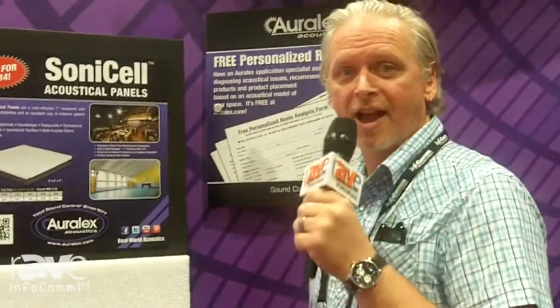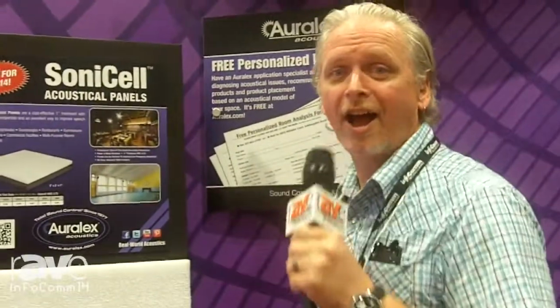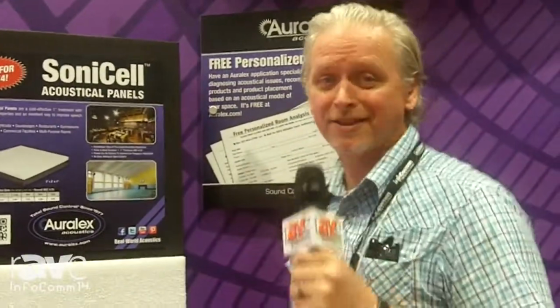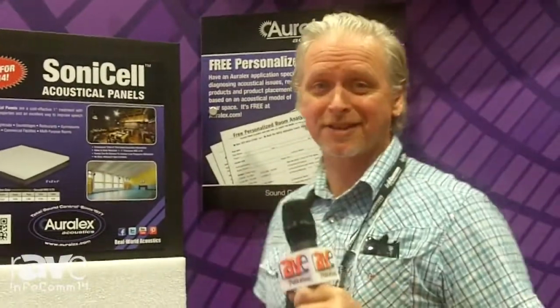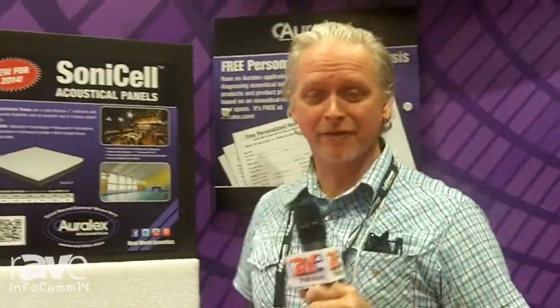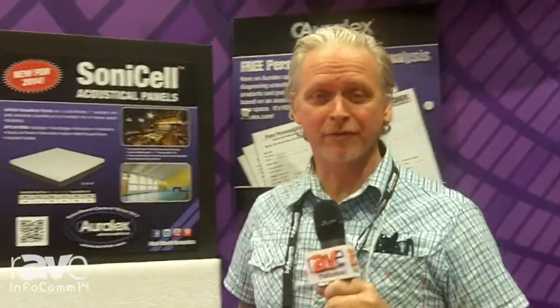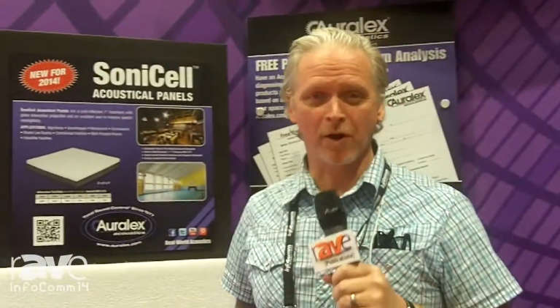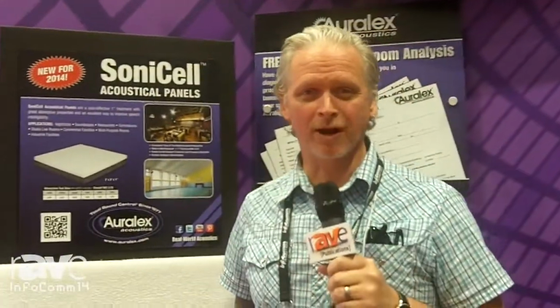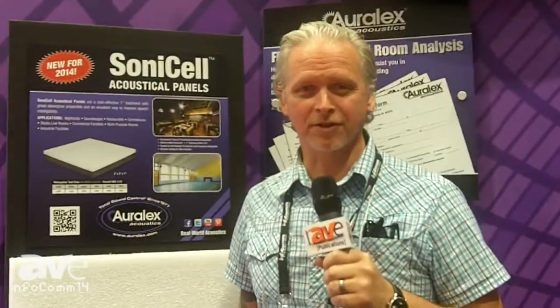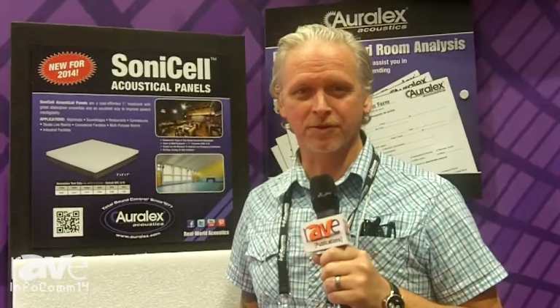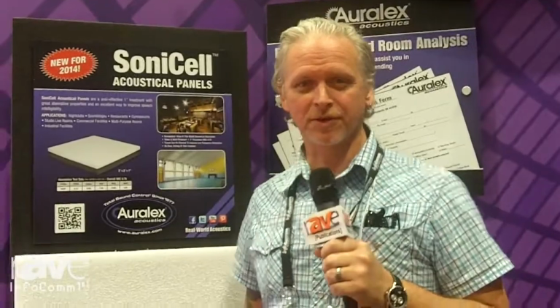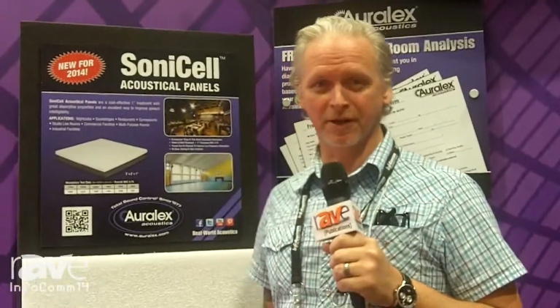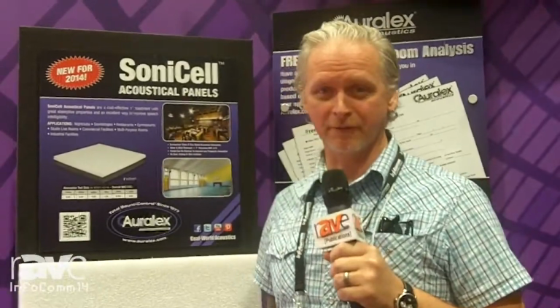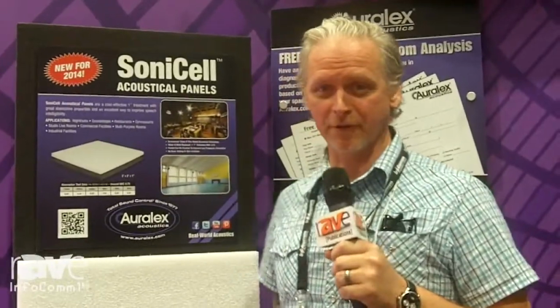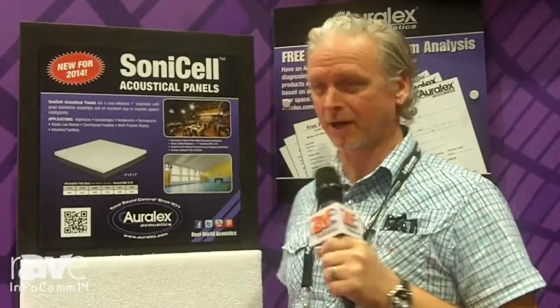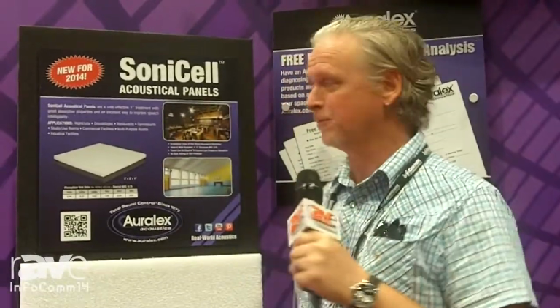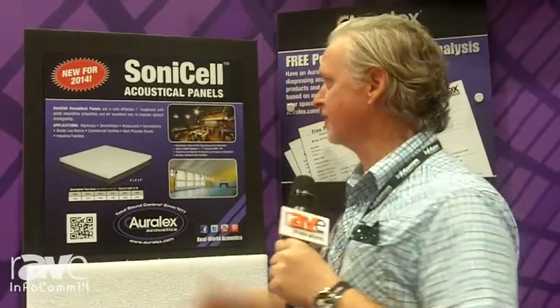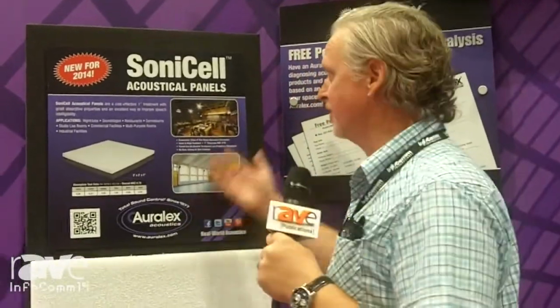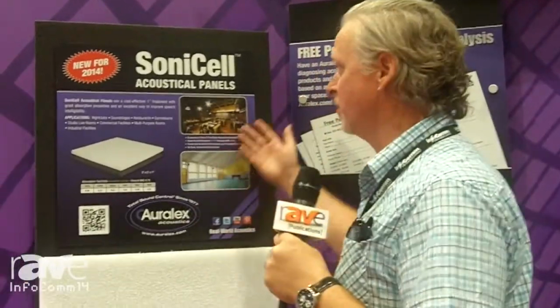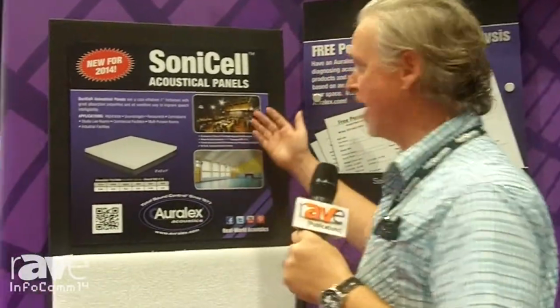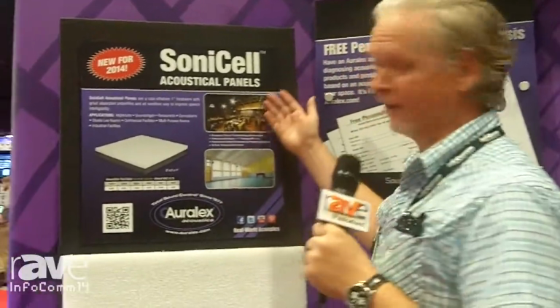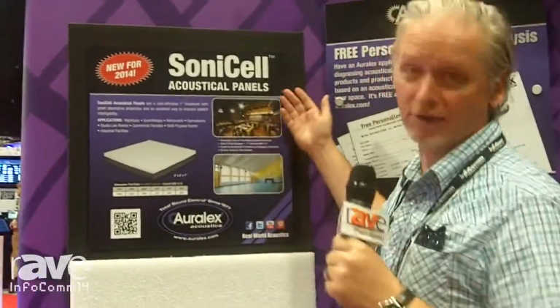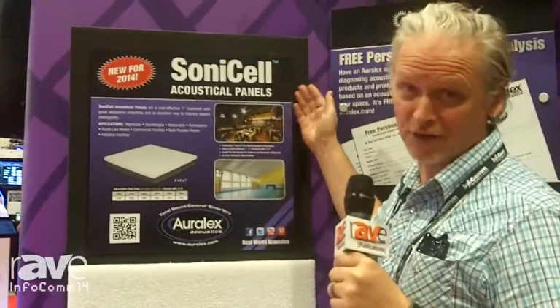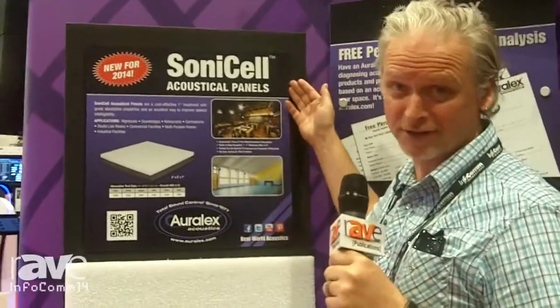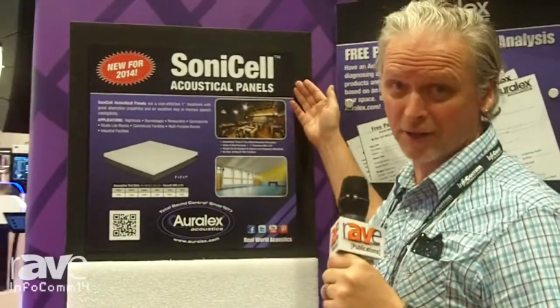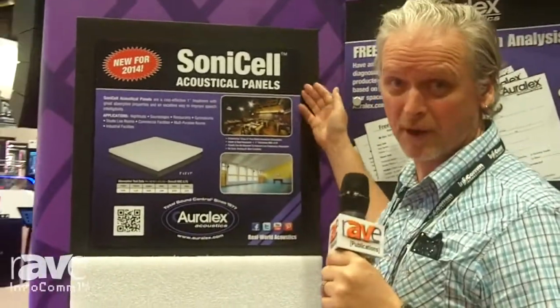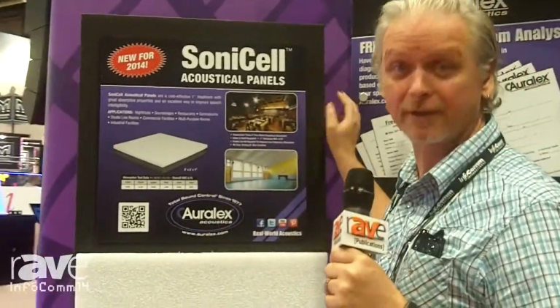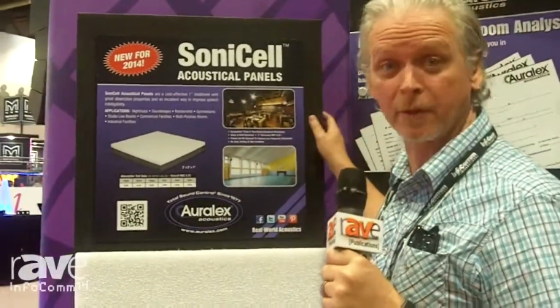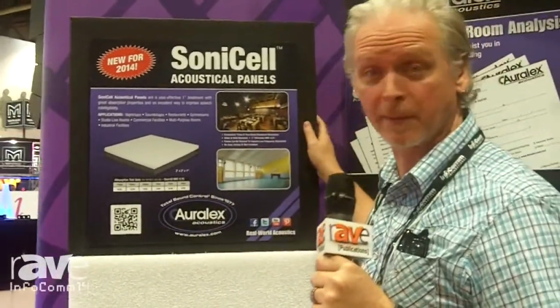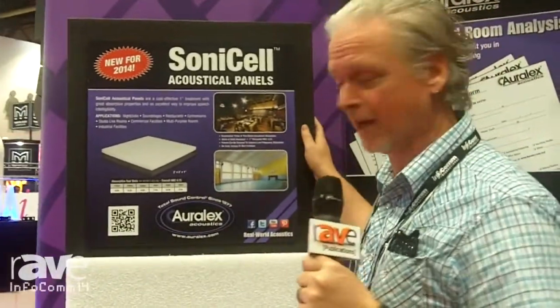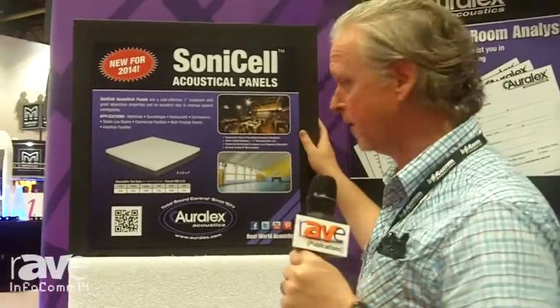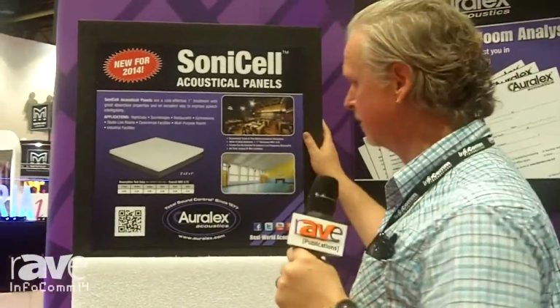Hi, this is Kevin from RLX Acoustics here at Infocom. I want to tell you about our Sonacell product that we're coming out with.